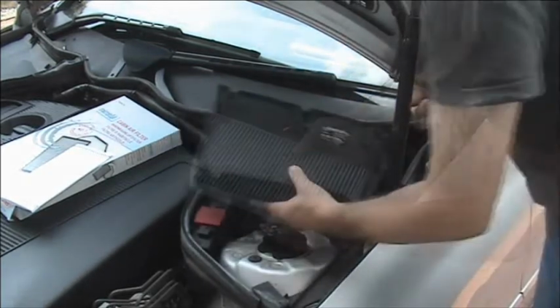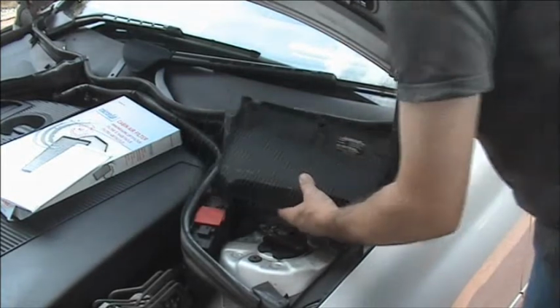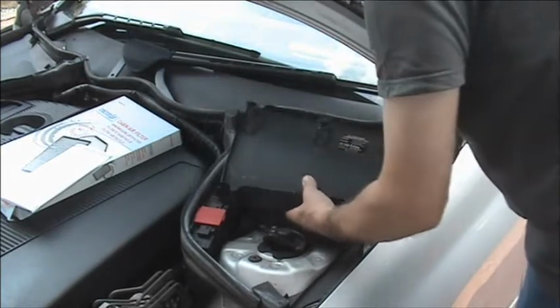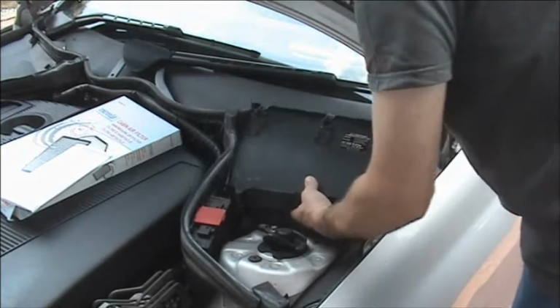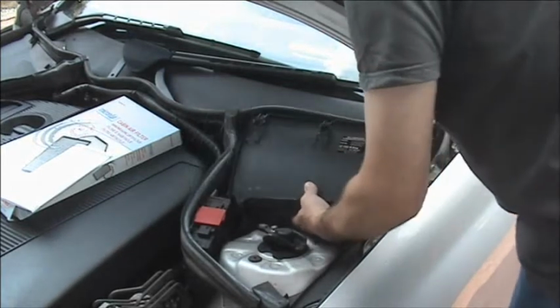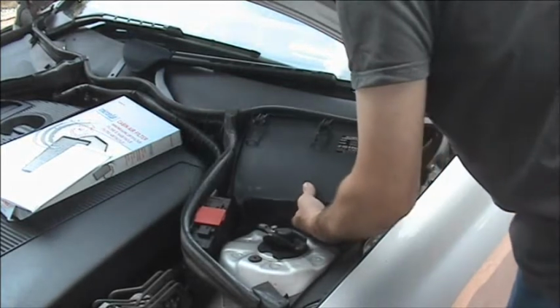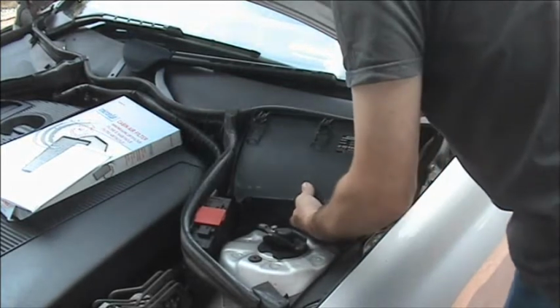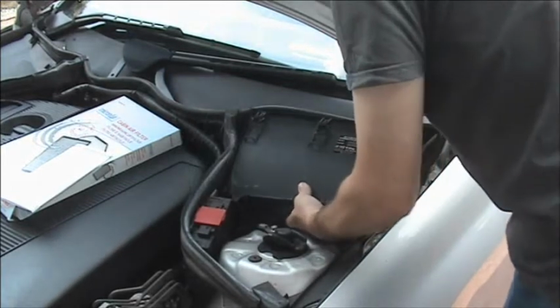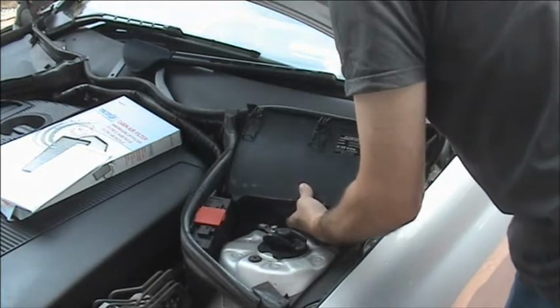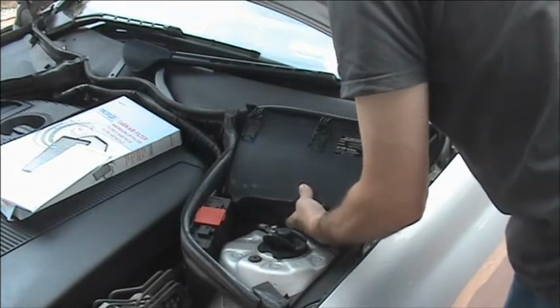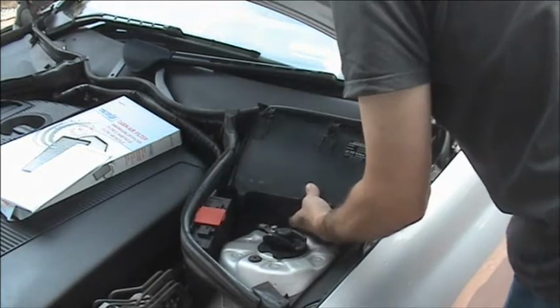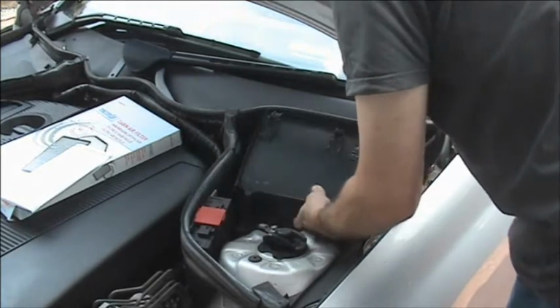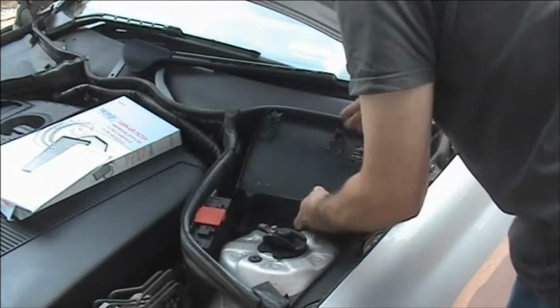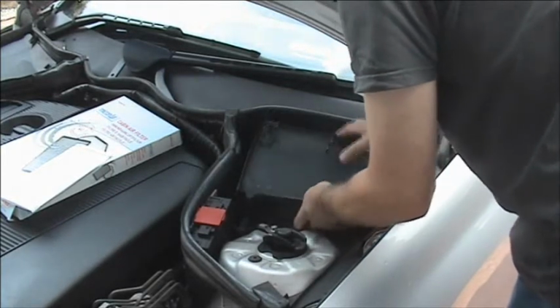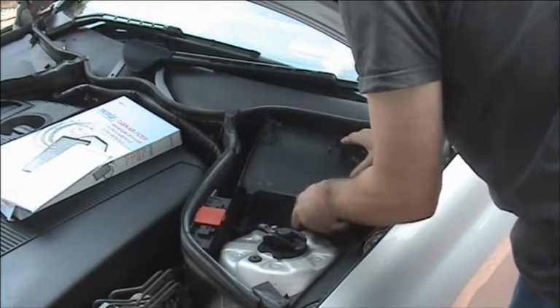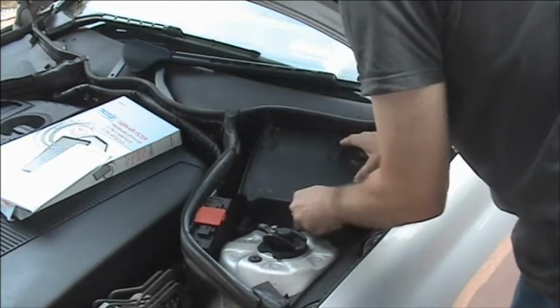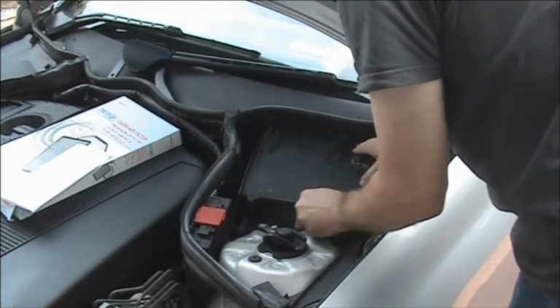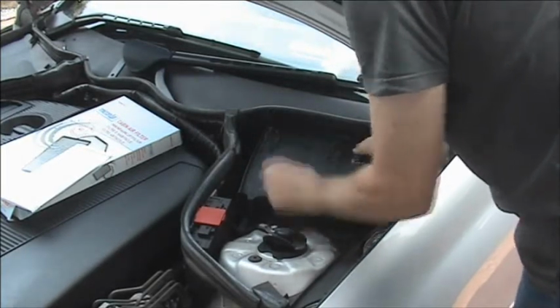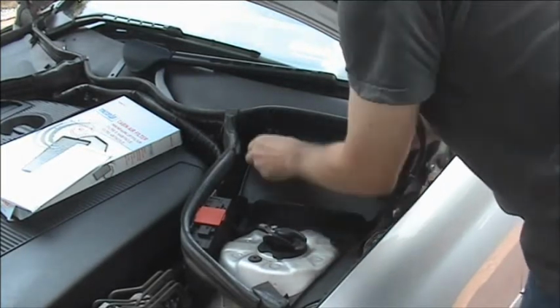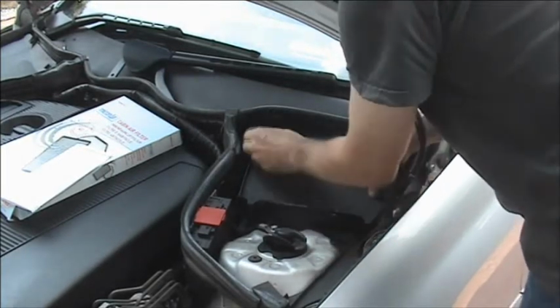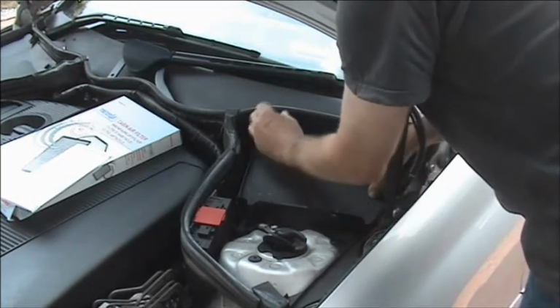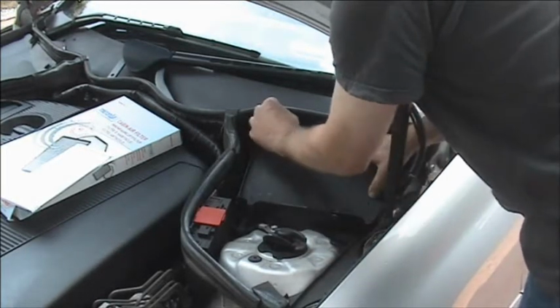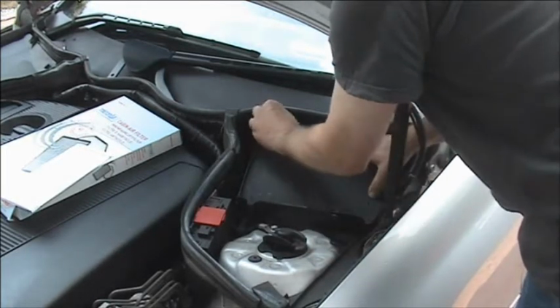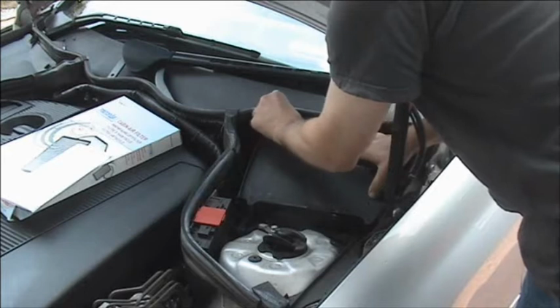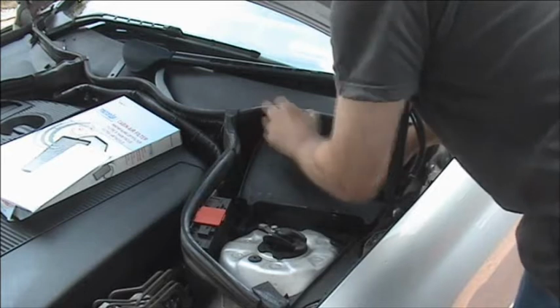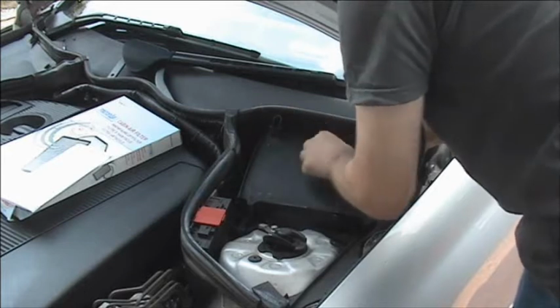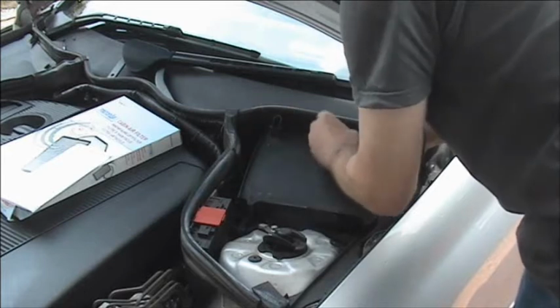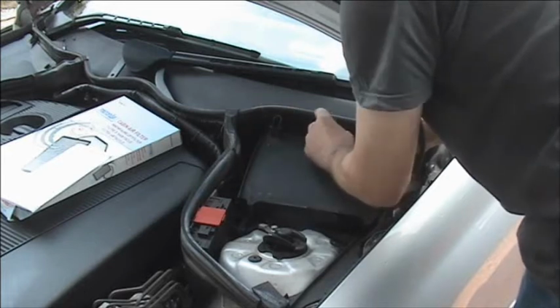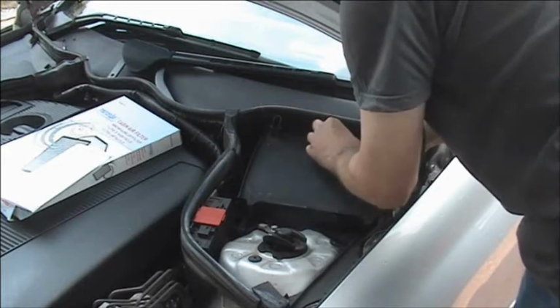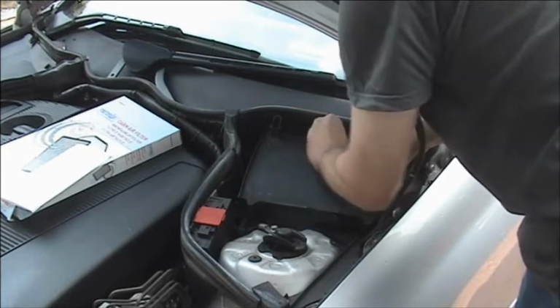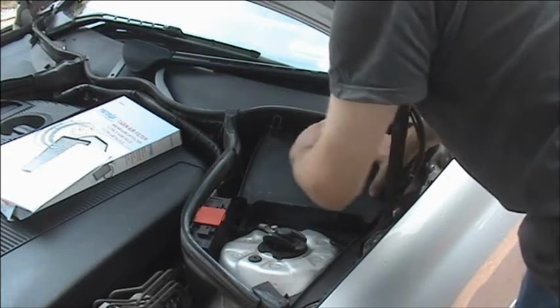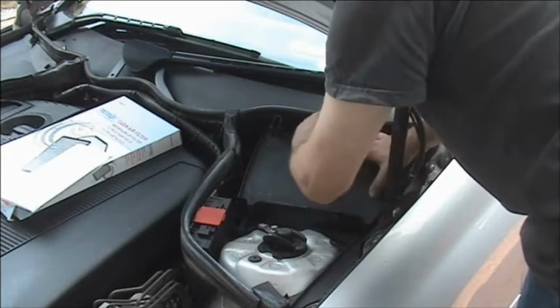We can now refit the air filter box, making sure that the bottom lugs locate first before clipping the three clips back on.